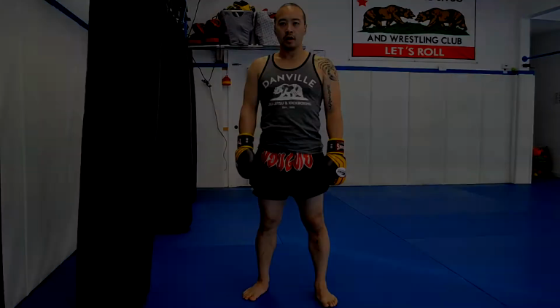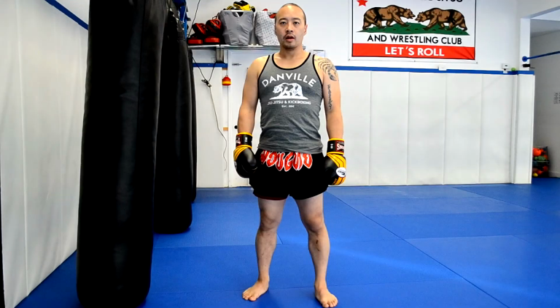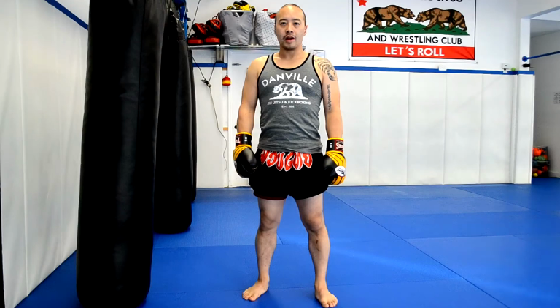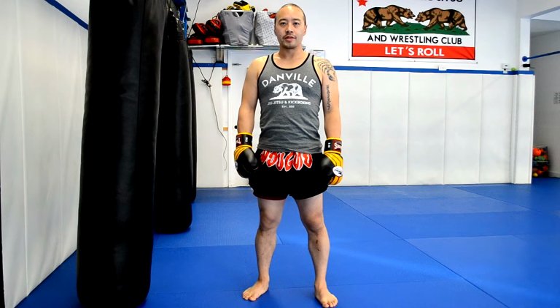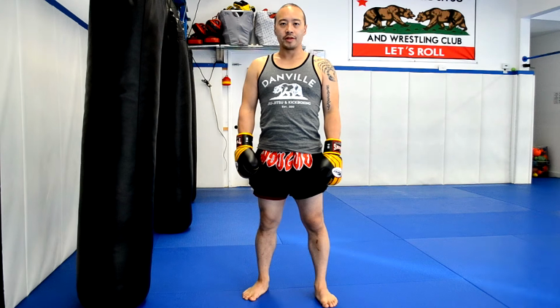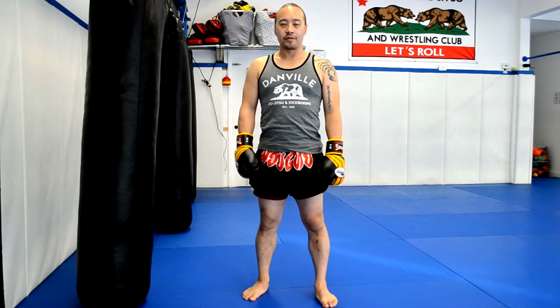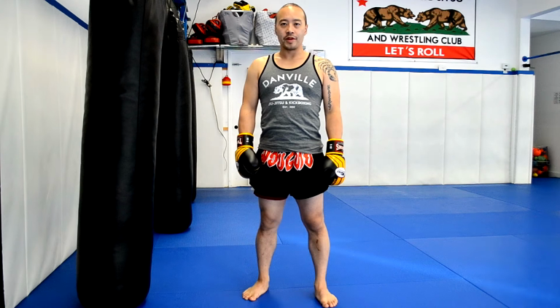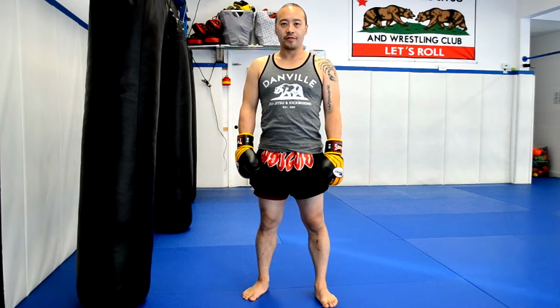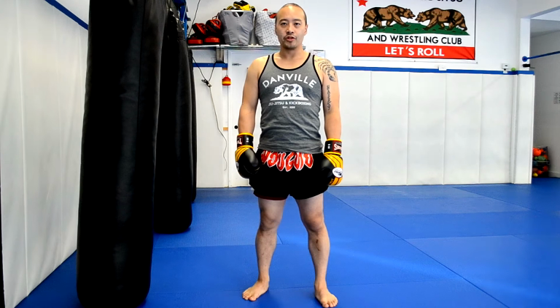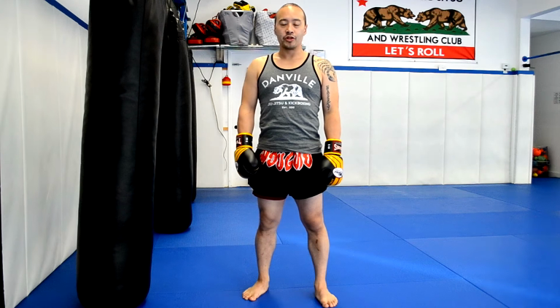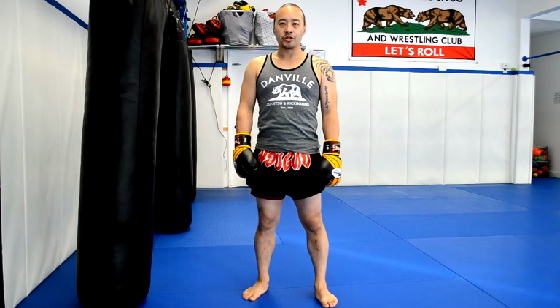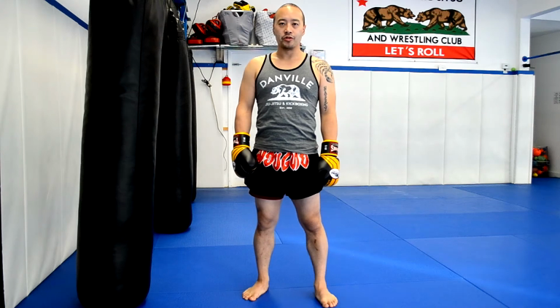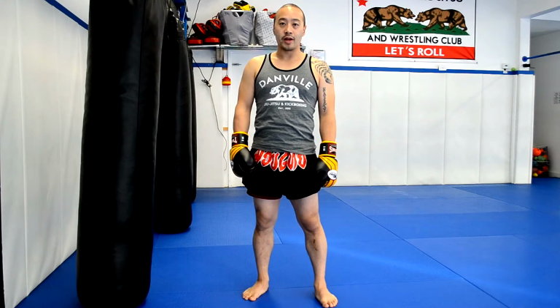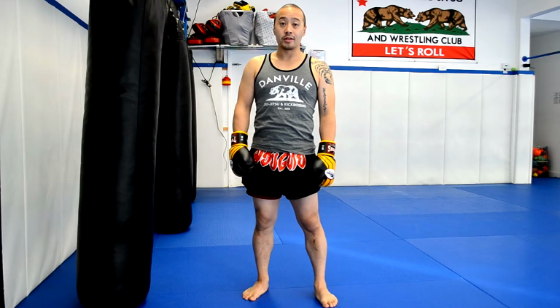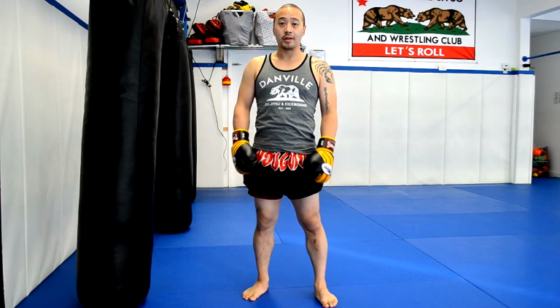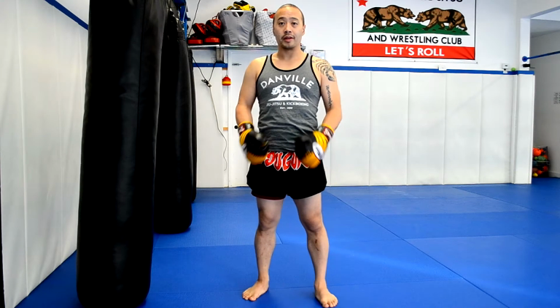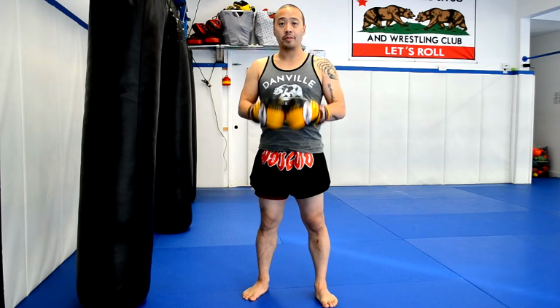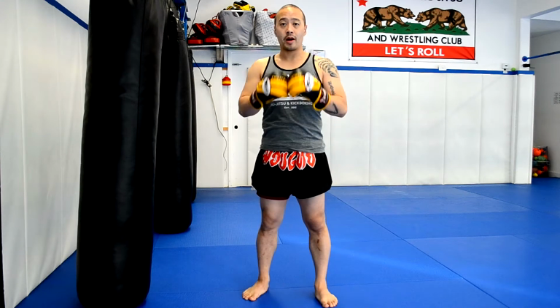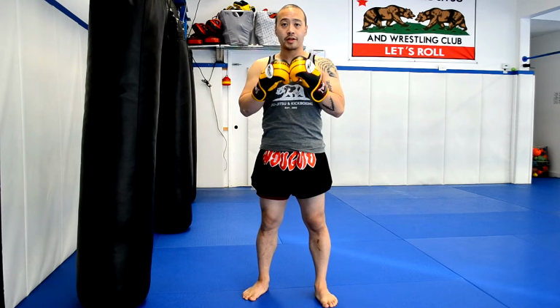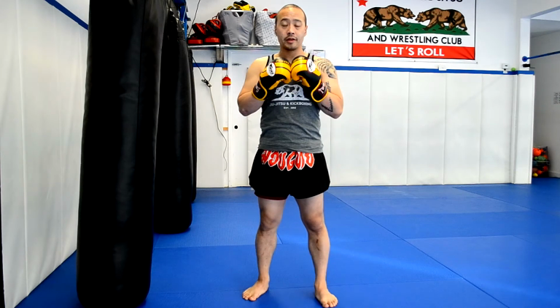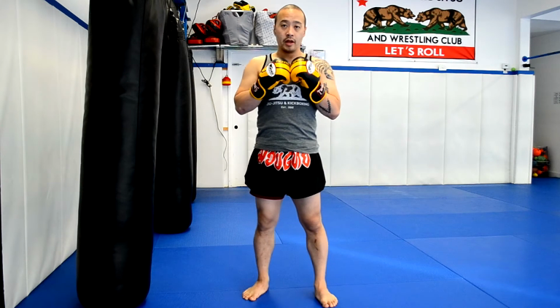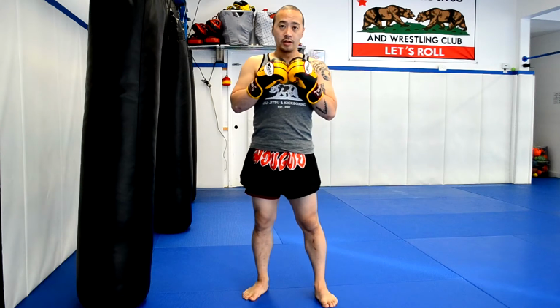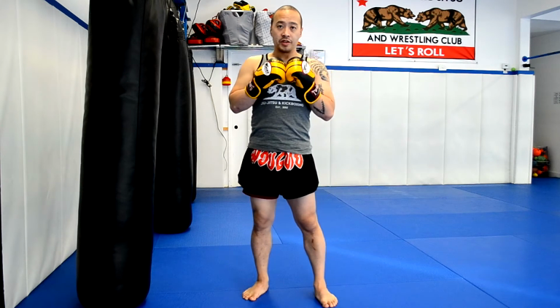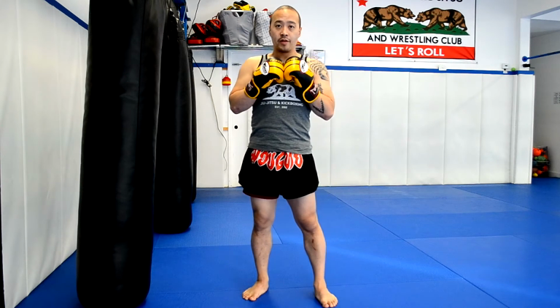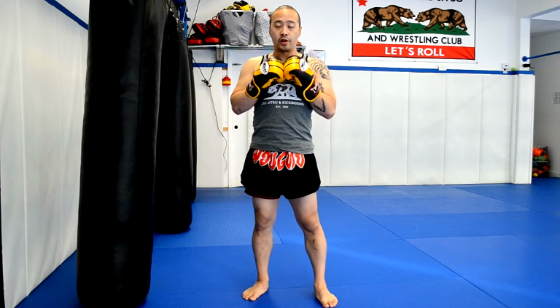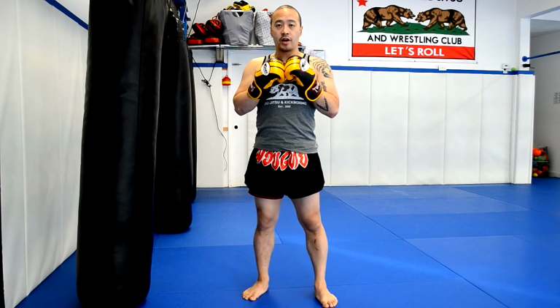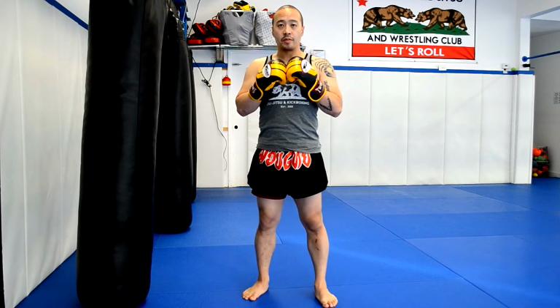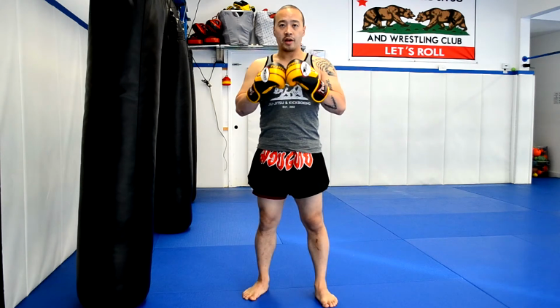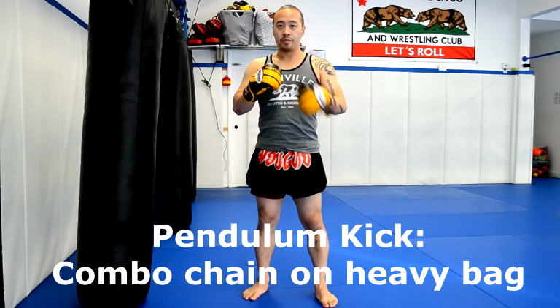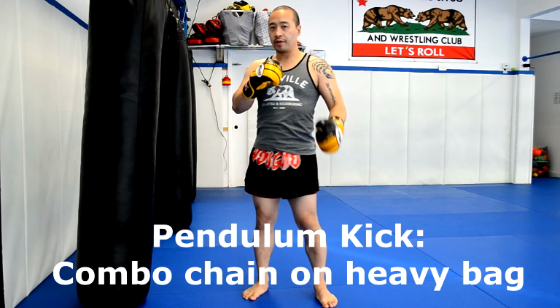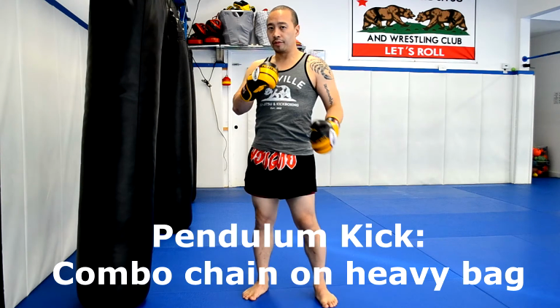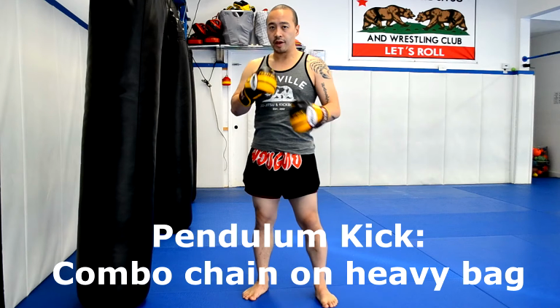Hi, this is Nick from Danville Jiu Jitsu Wrestling and Kickboxing. Today we're going to talk about the Pendulum Kick.